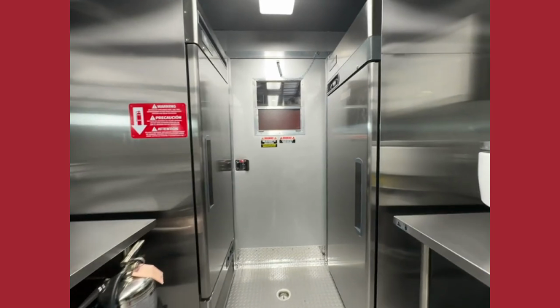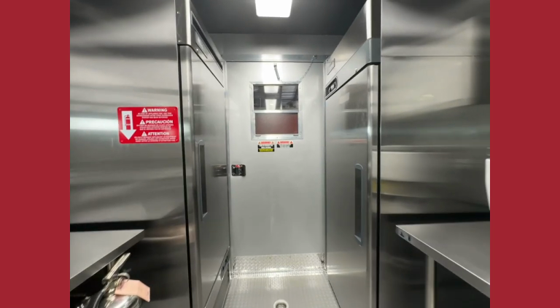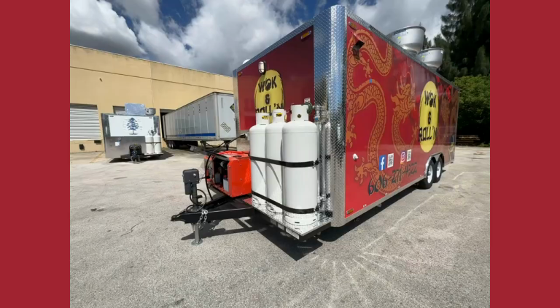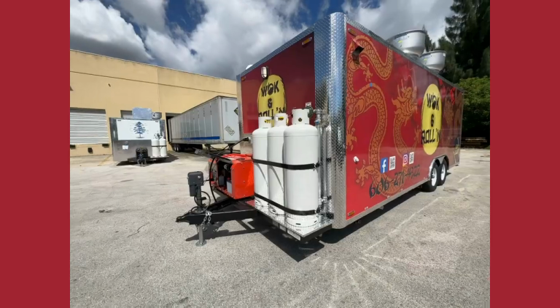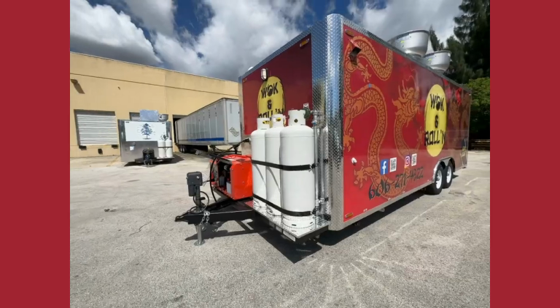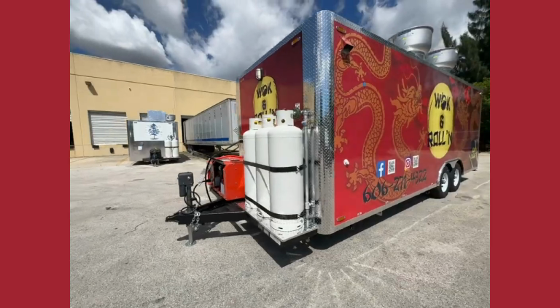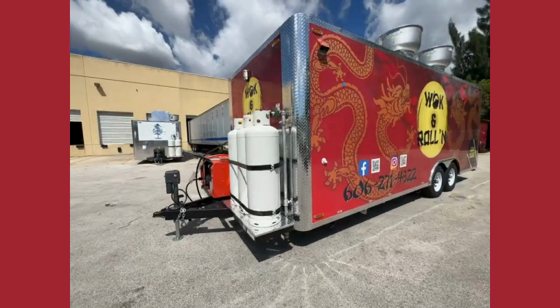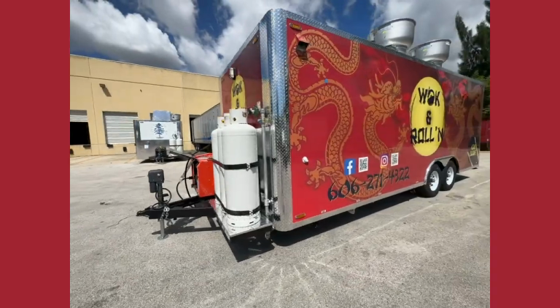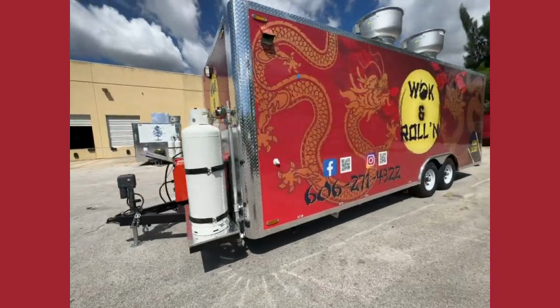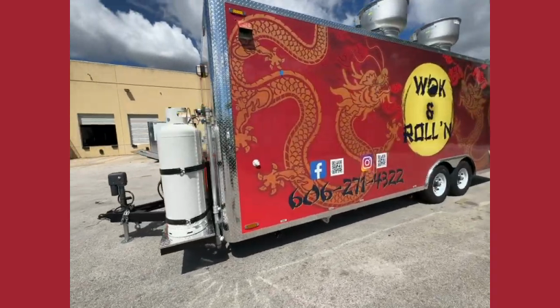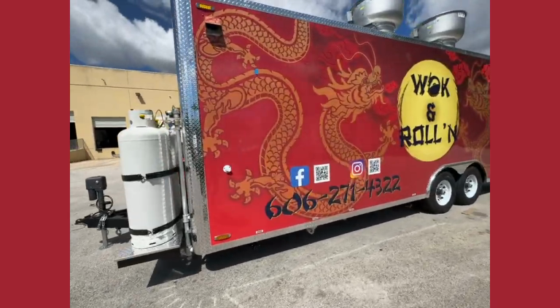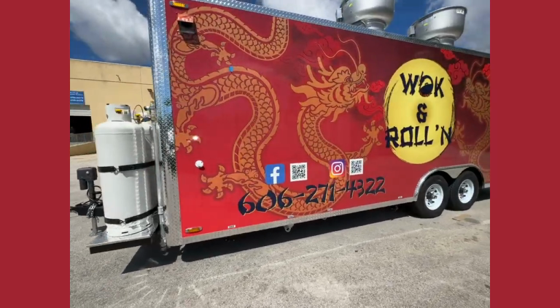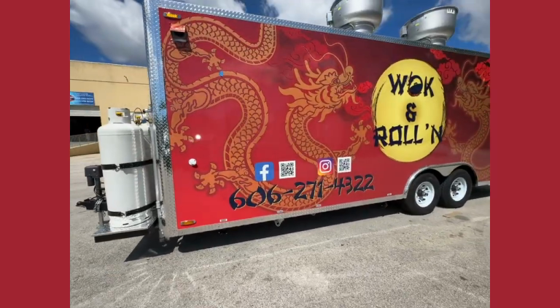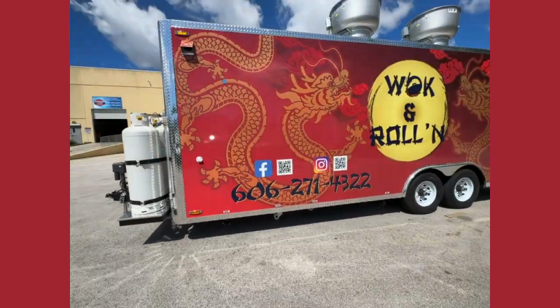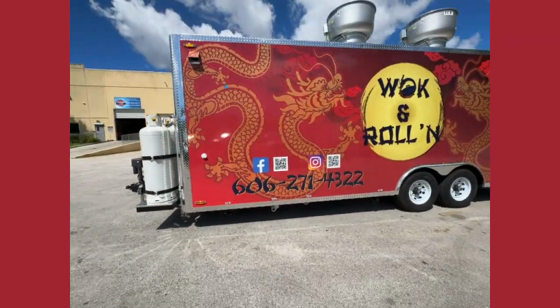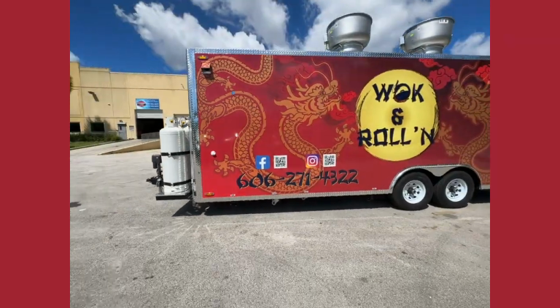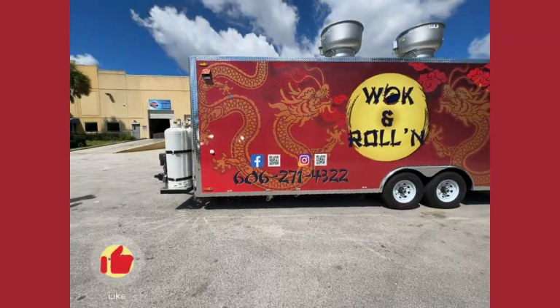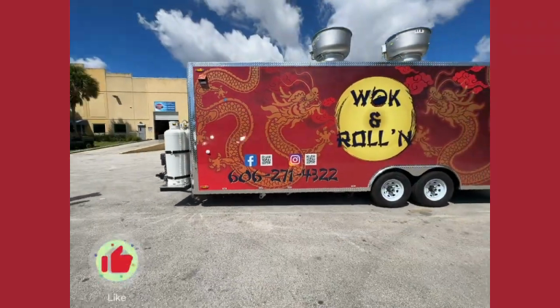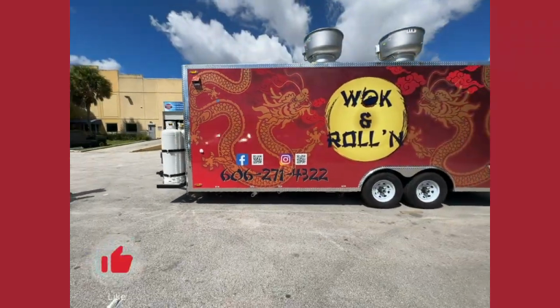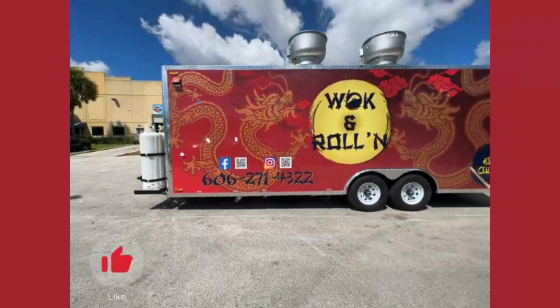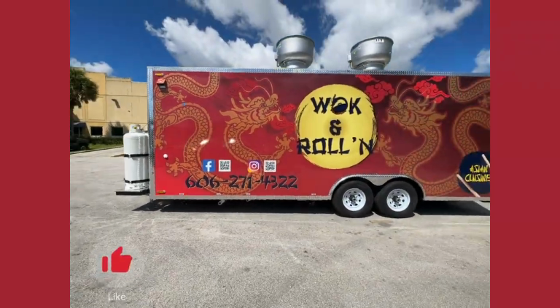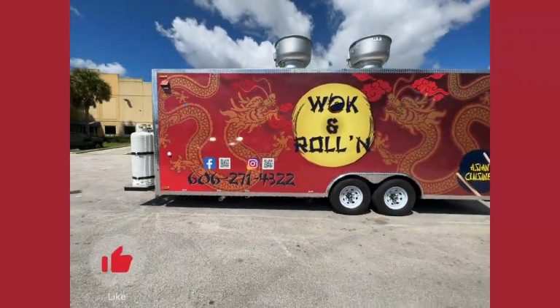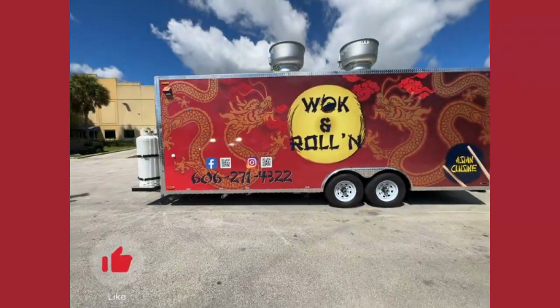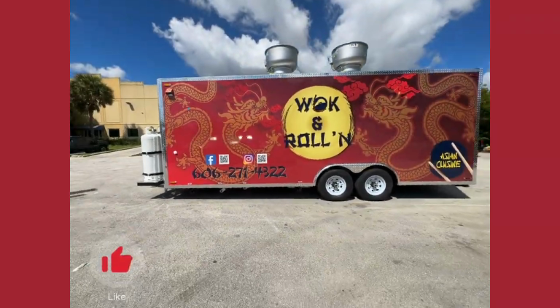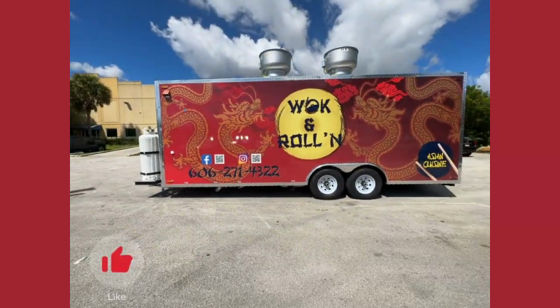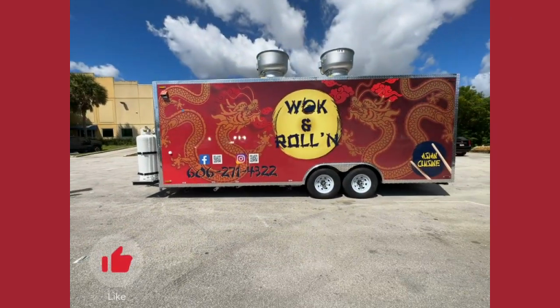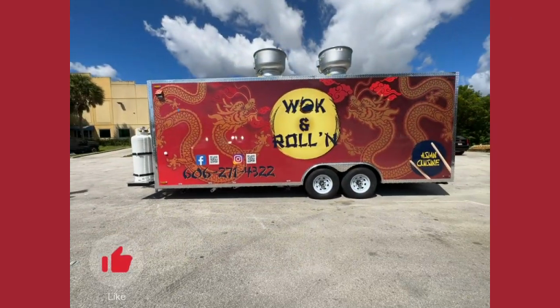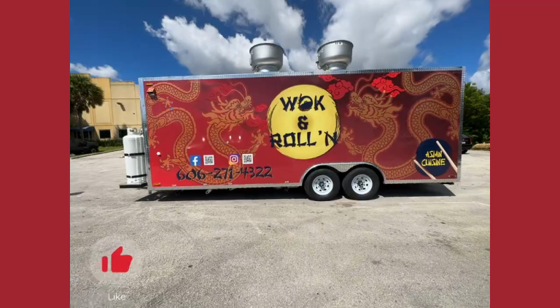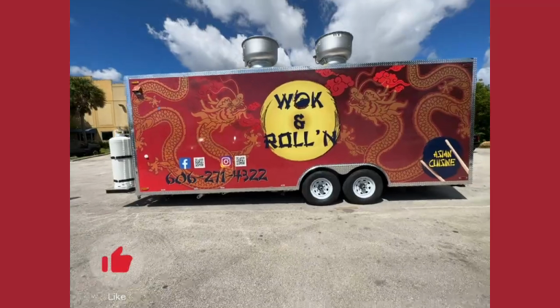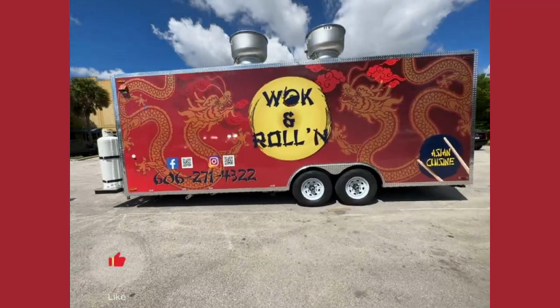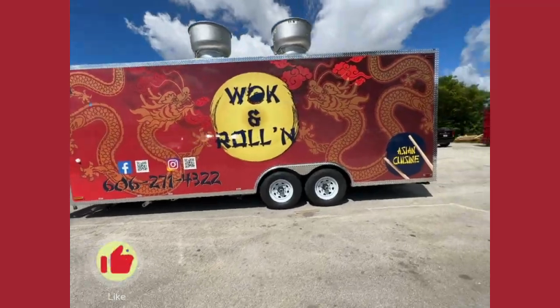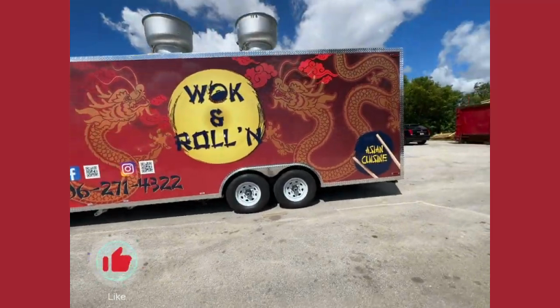This trailer was beautifully wrapped to showcase the amazing design.